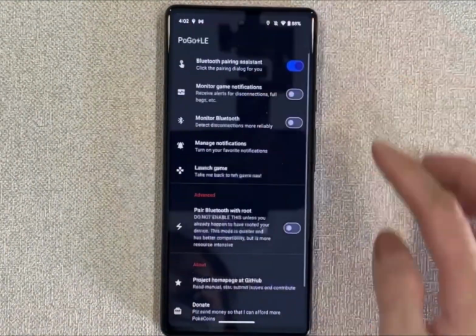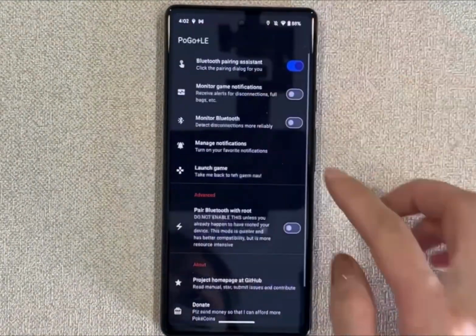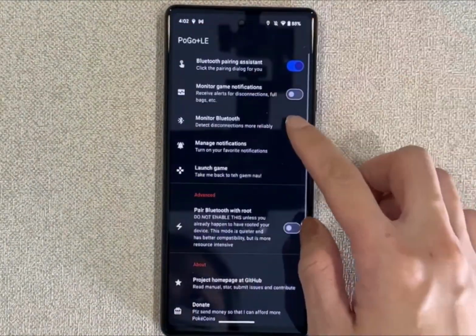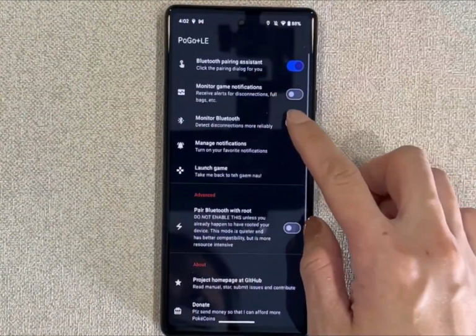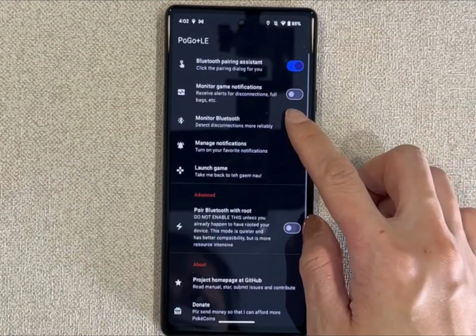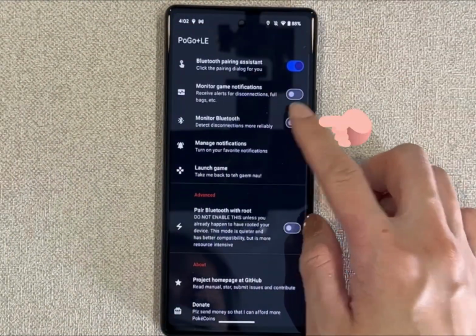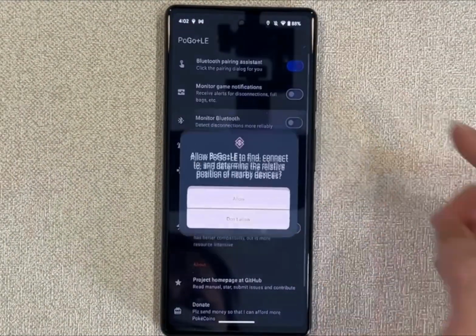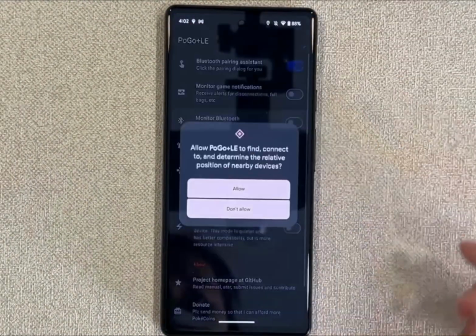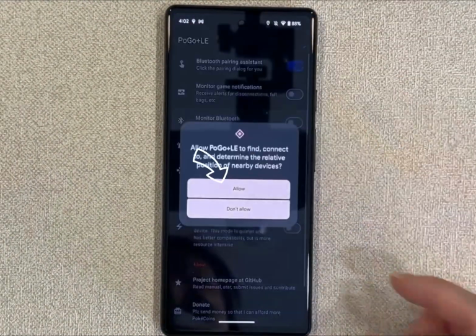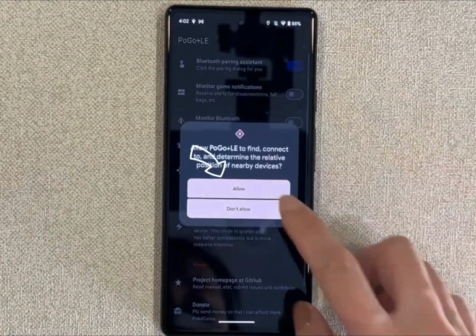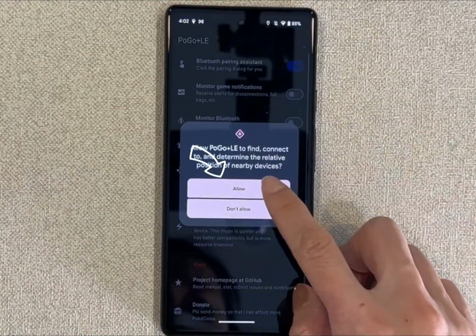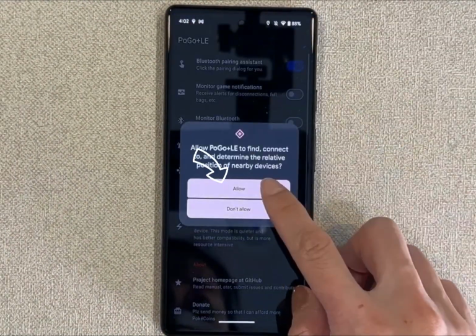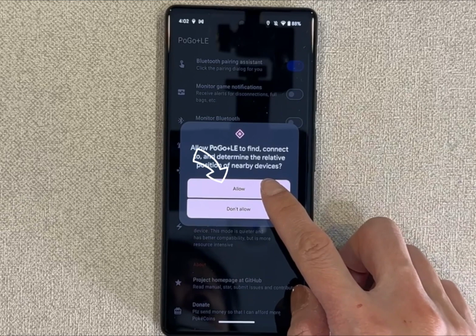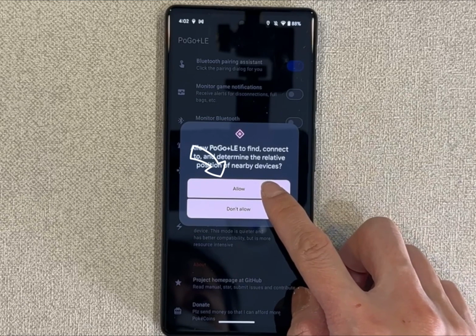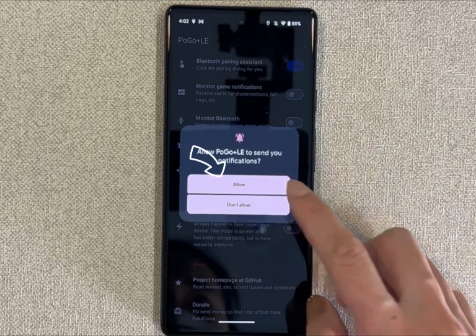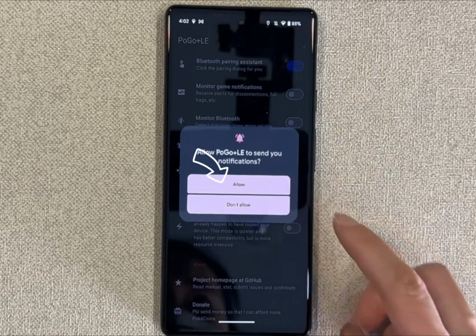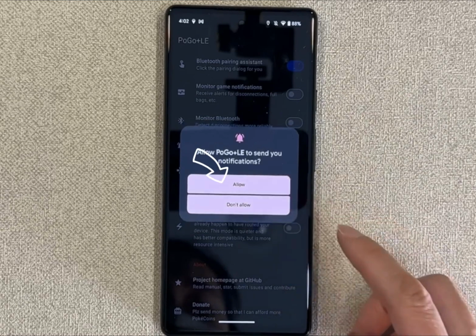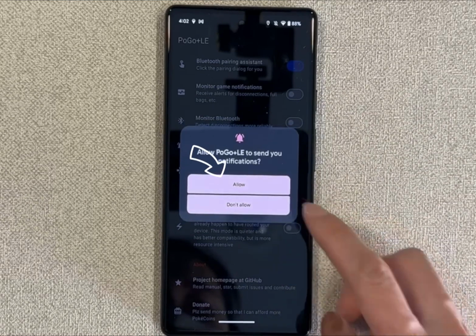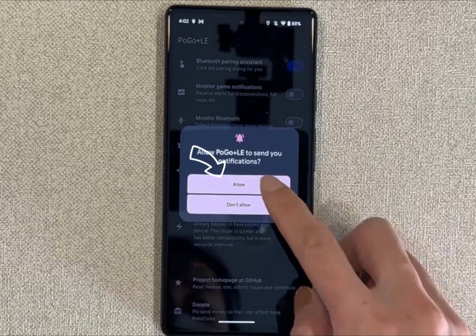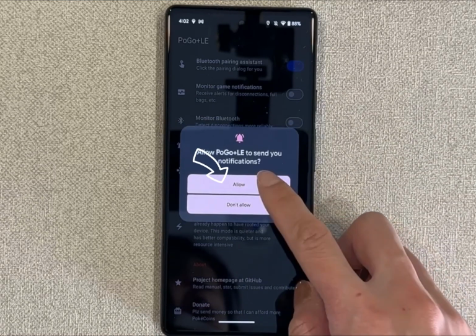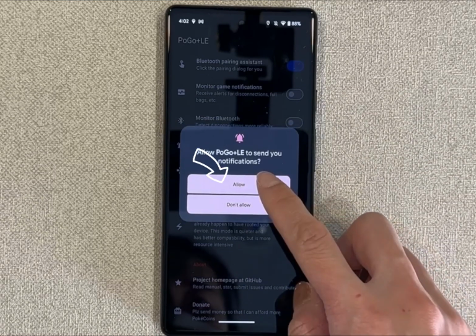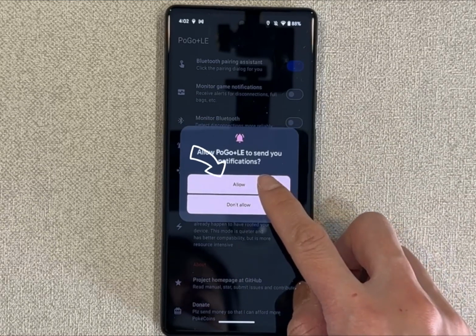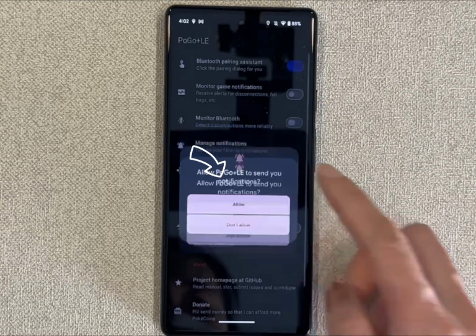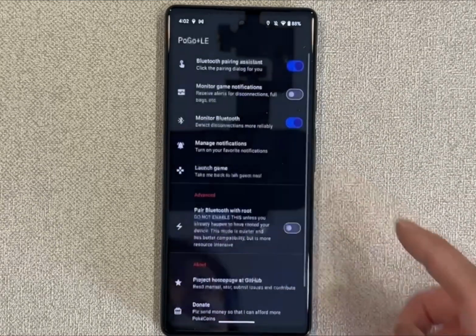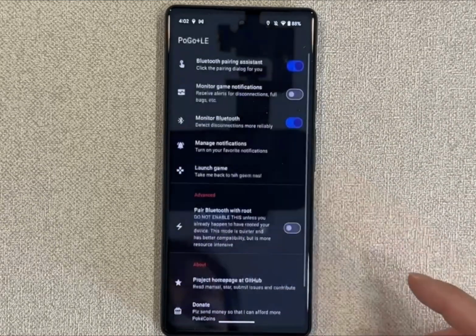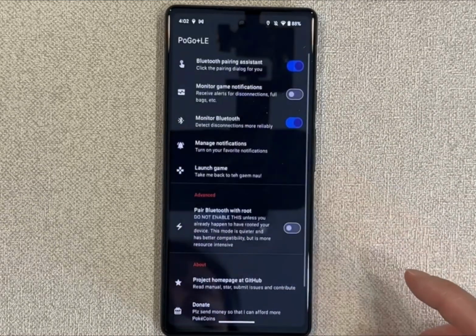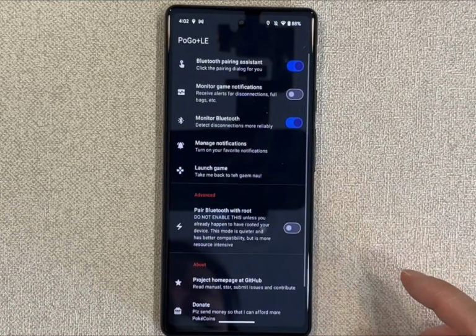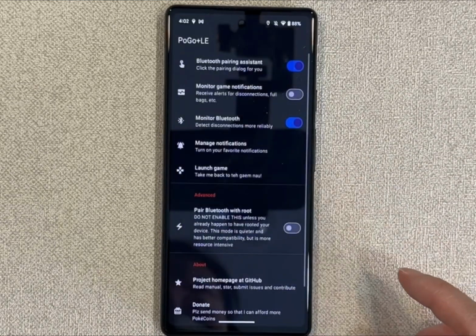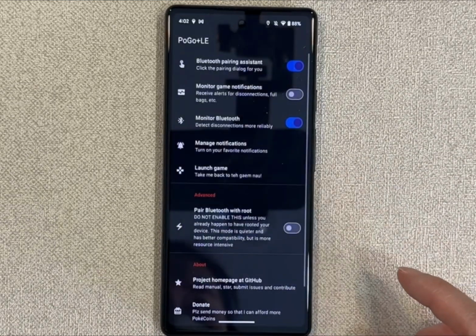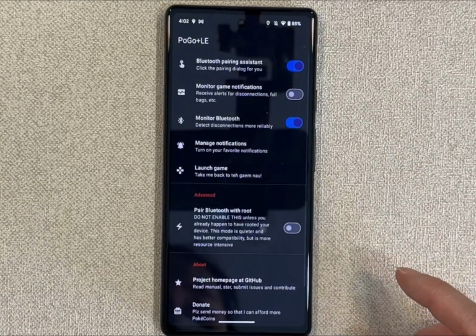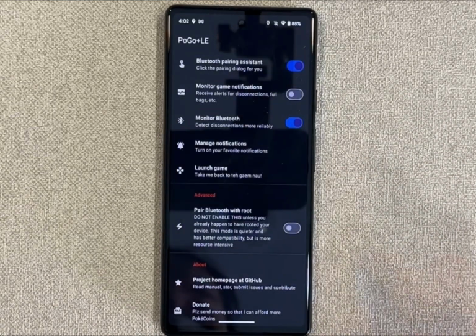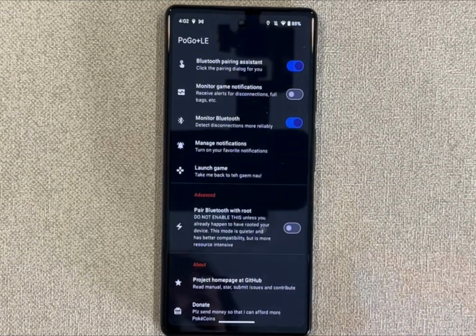Now let's look at the third one. Press allow, allow again. Now you're all set.